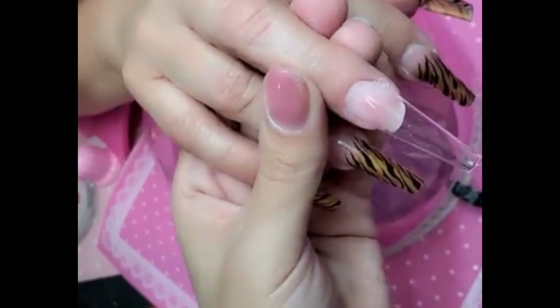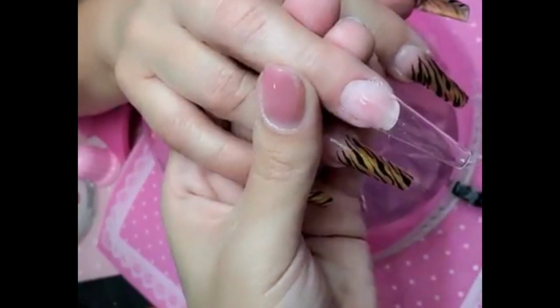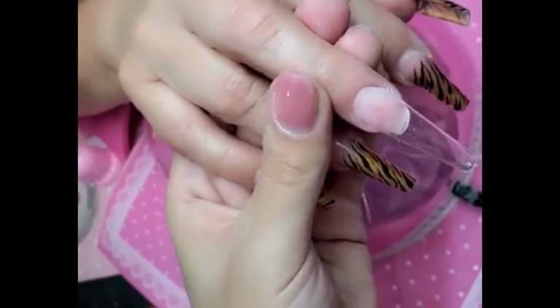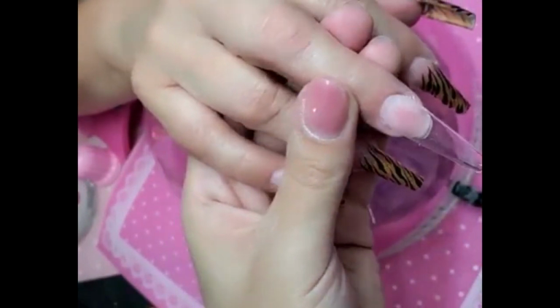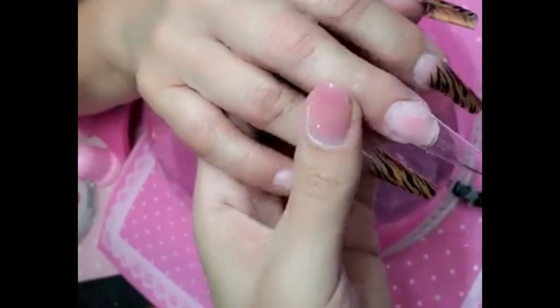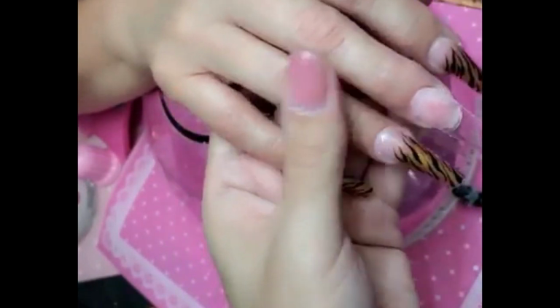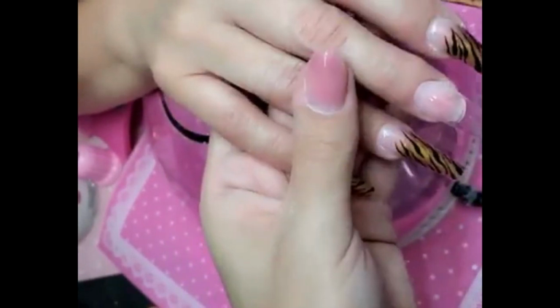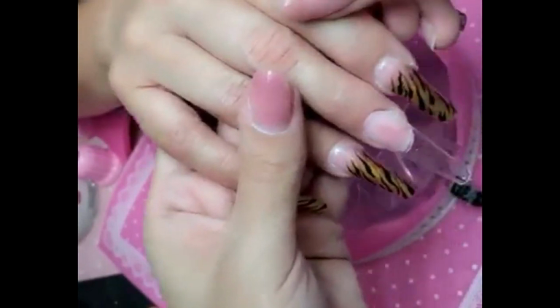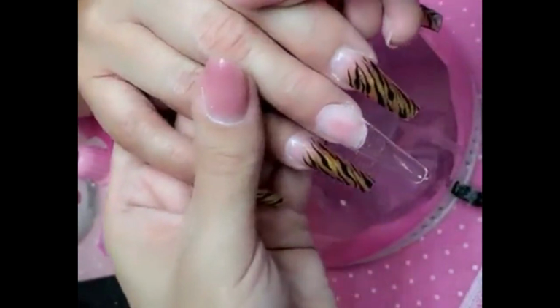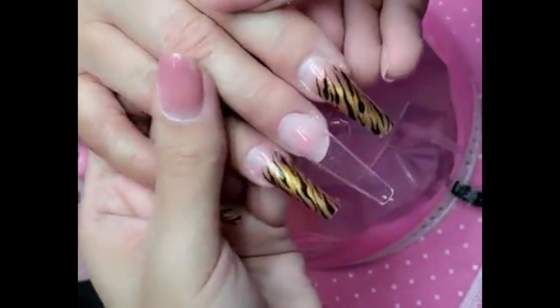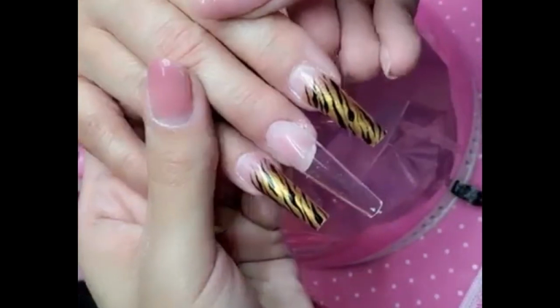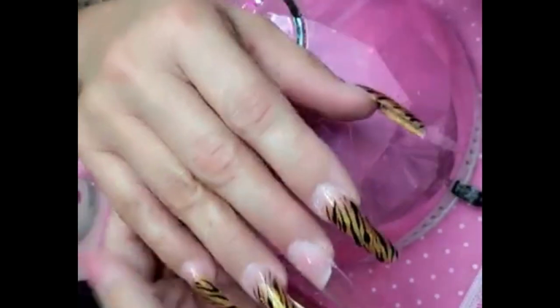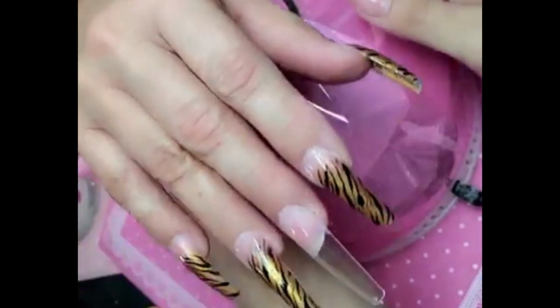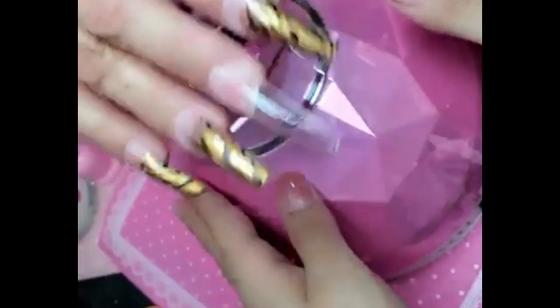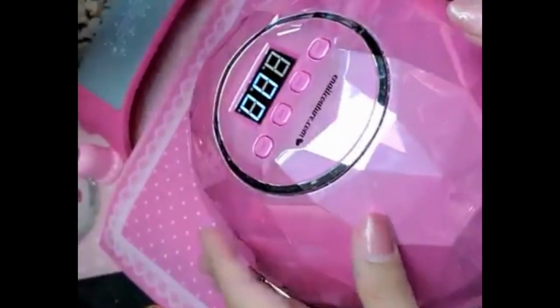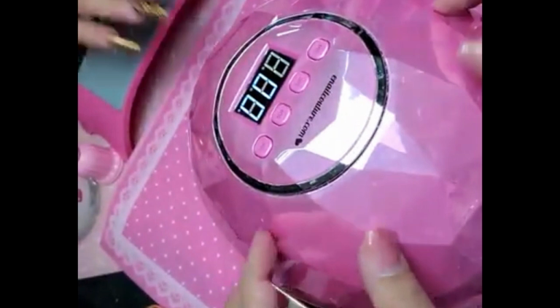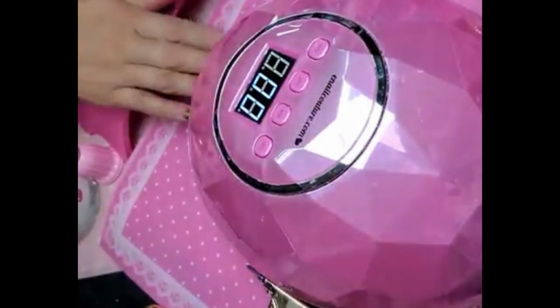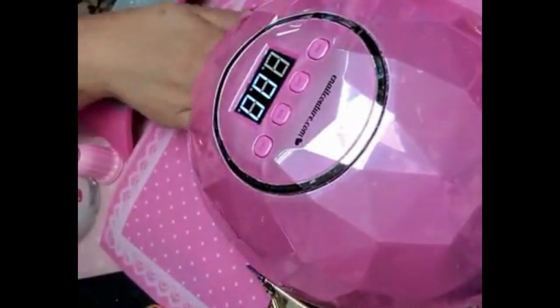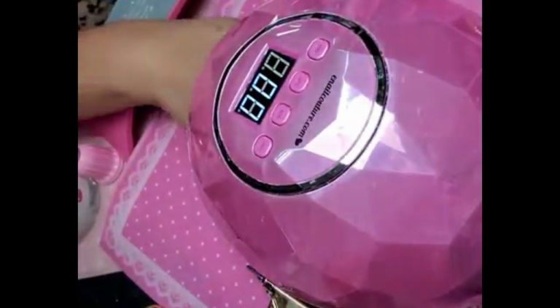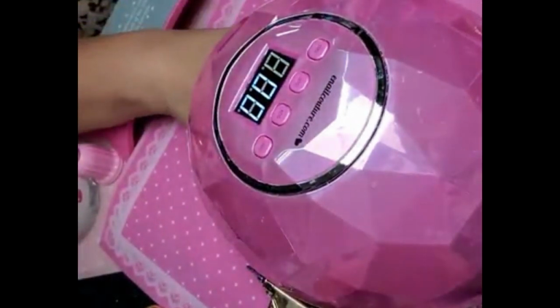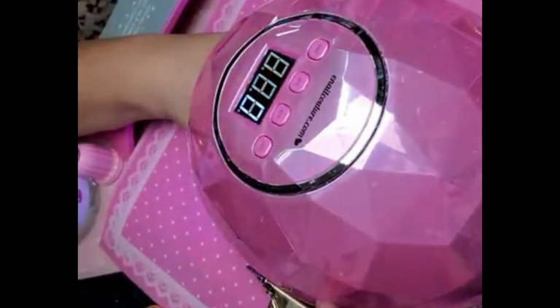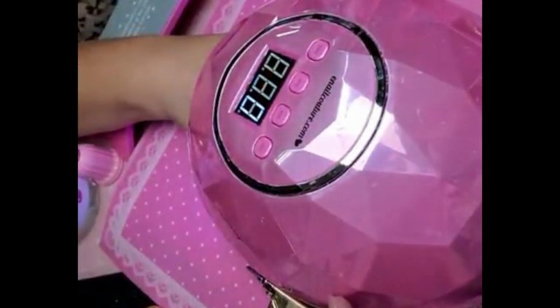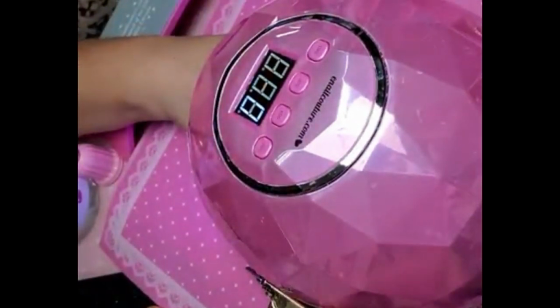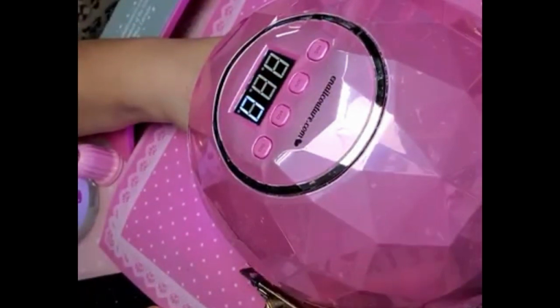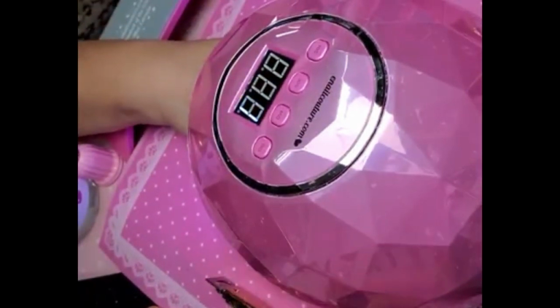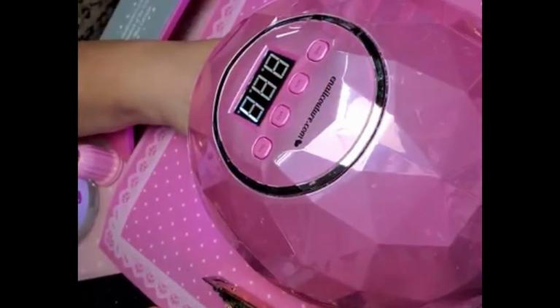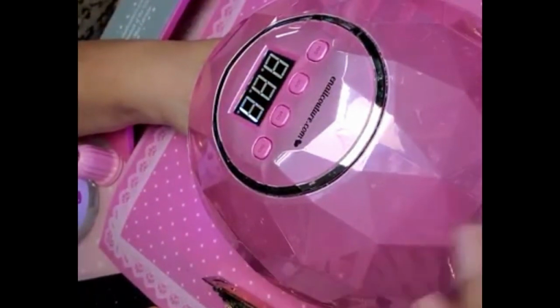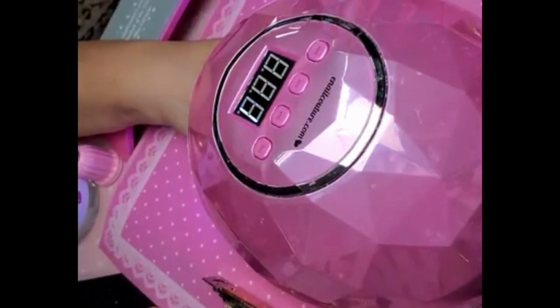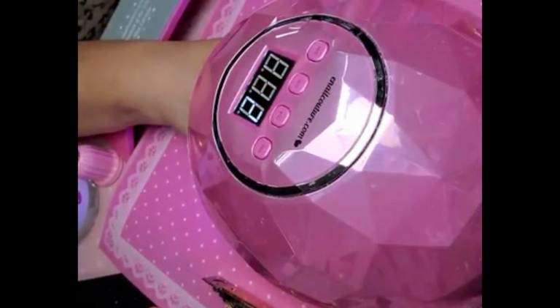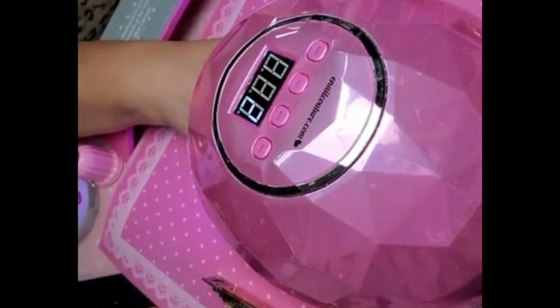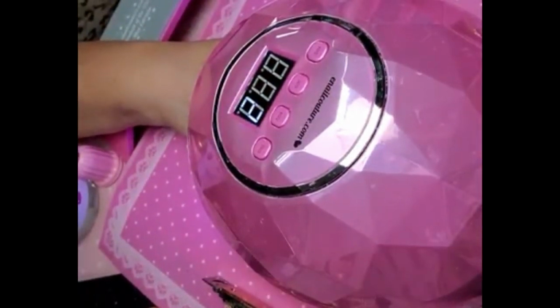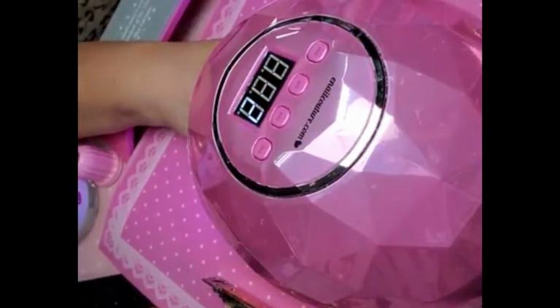Look at that, you guys. And now we're going to bake this for one minute inside the Dazzling Darling Lamp. Go ahead and put your whole hand inside. It's in, and it's baking.